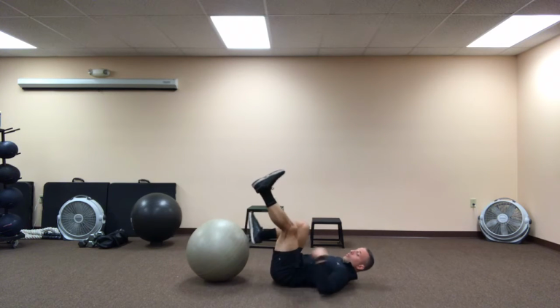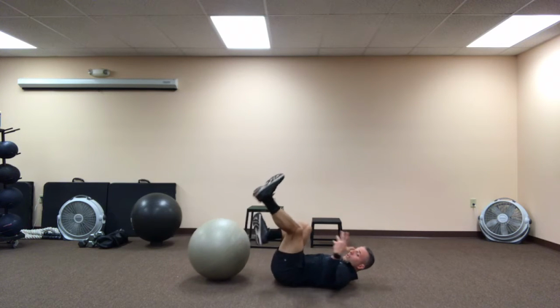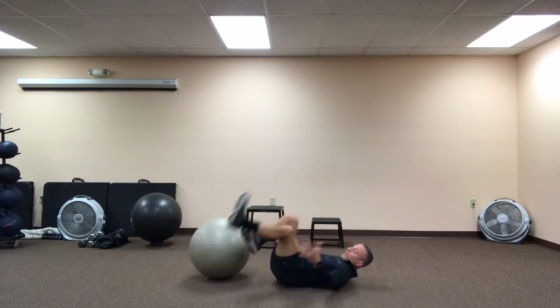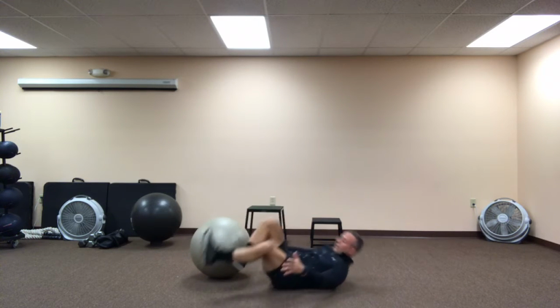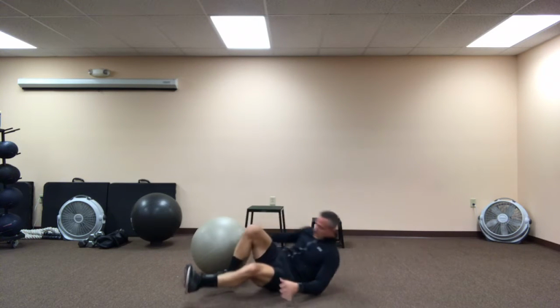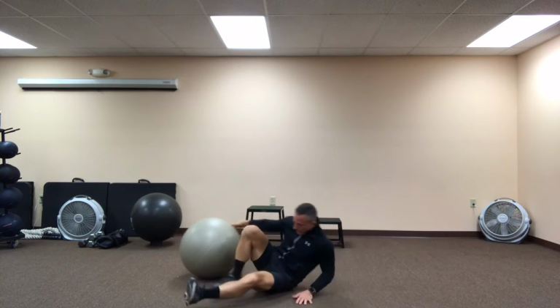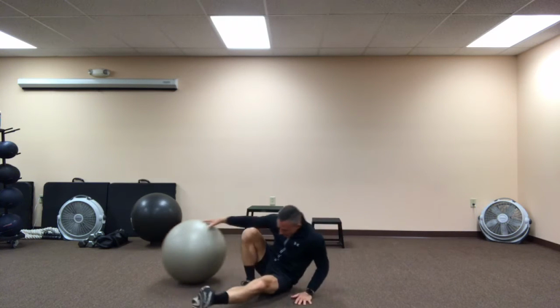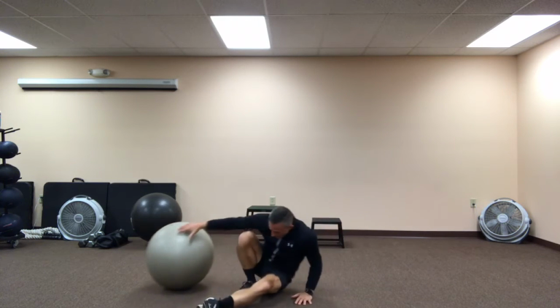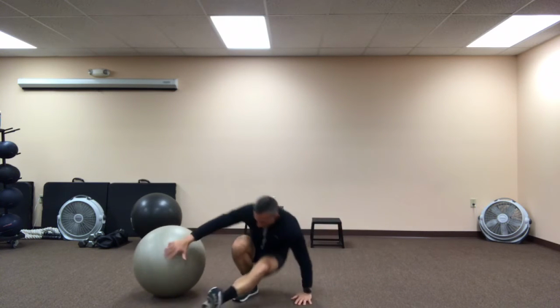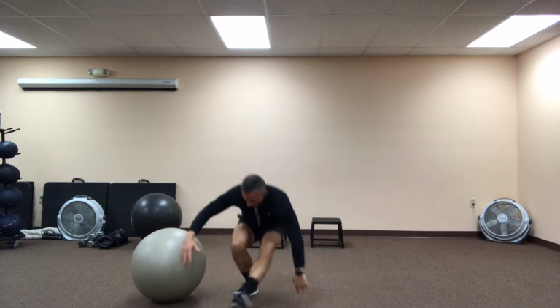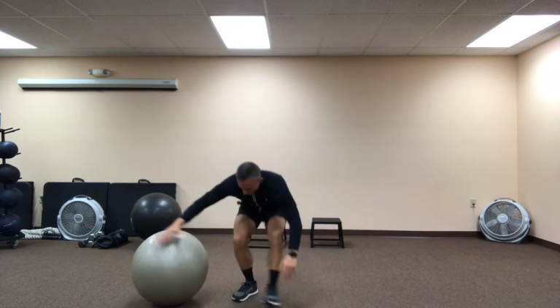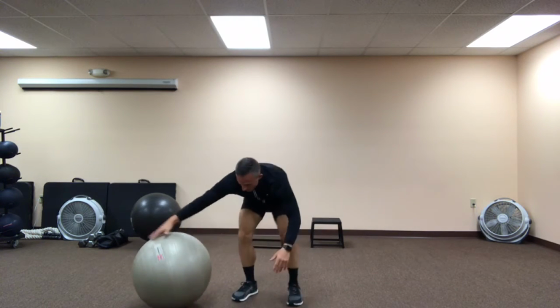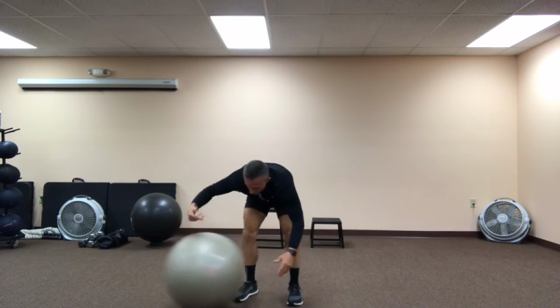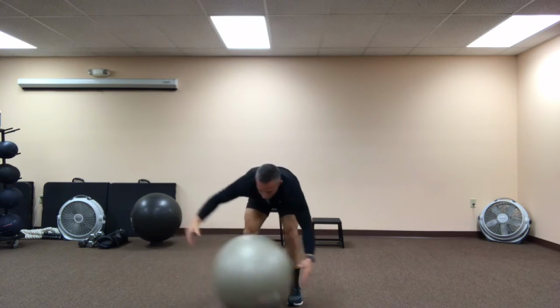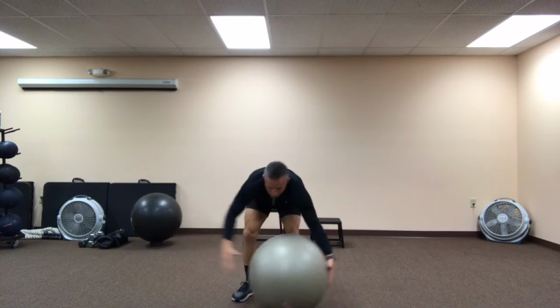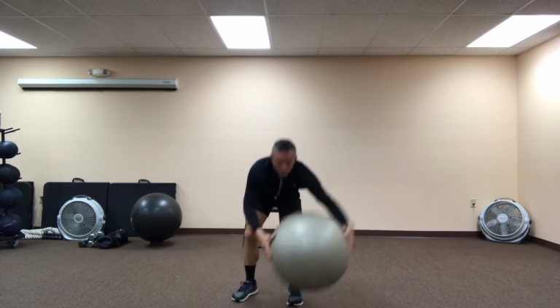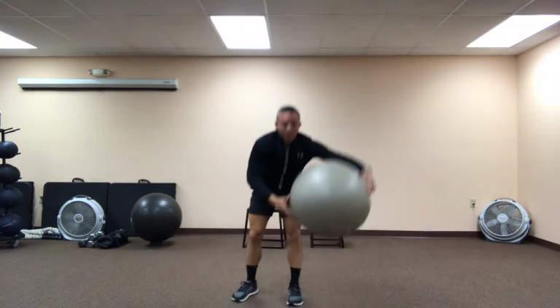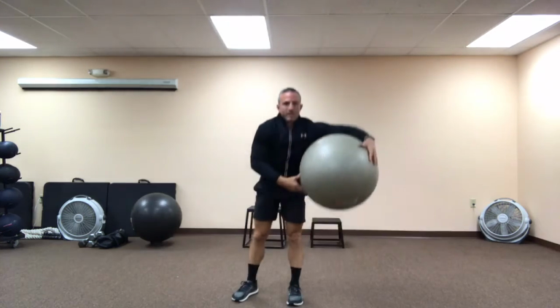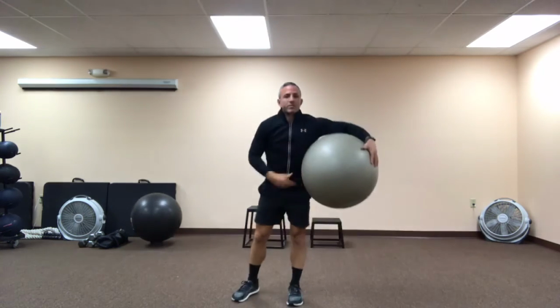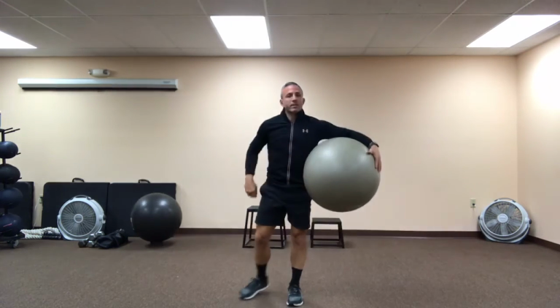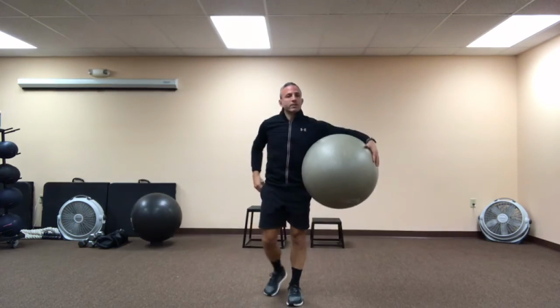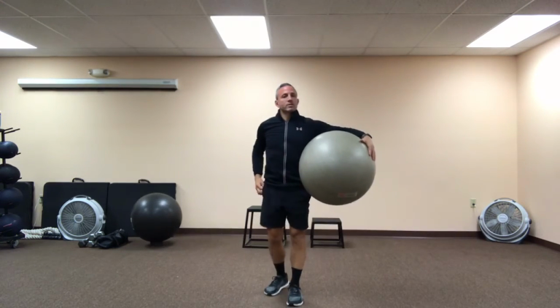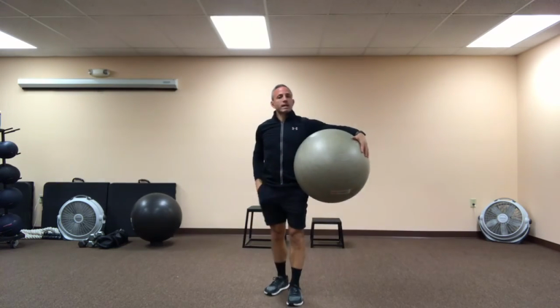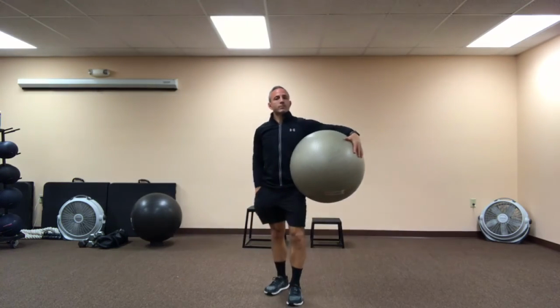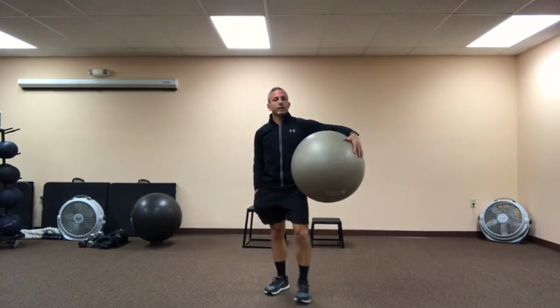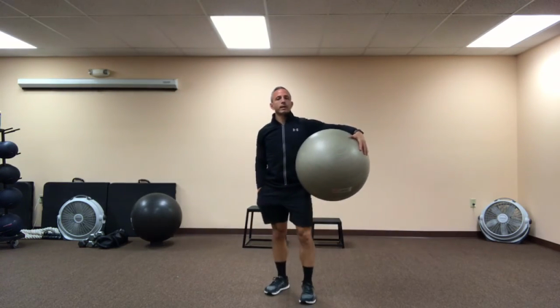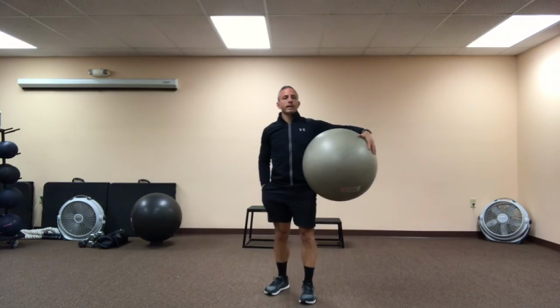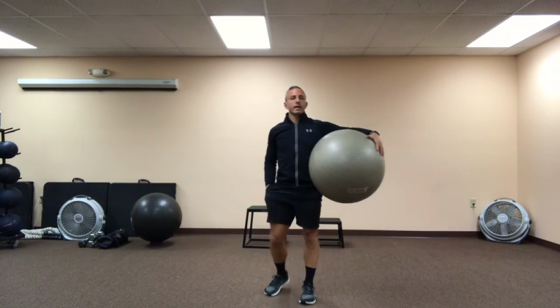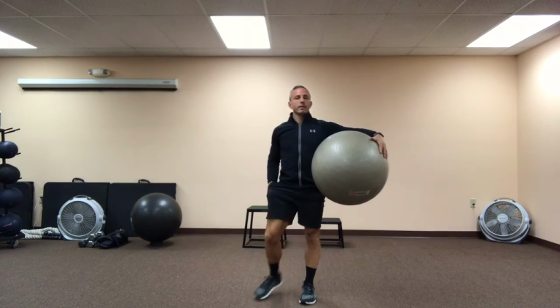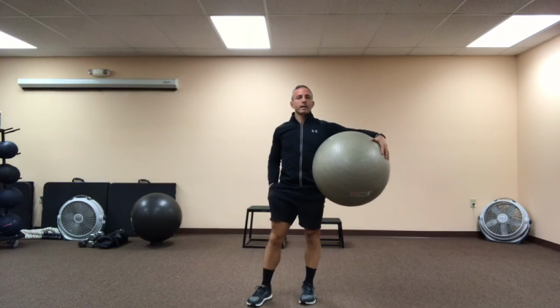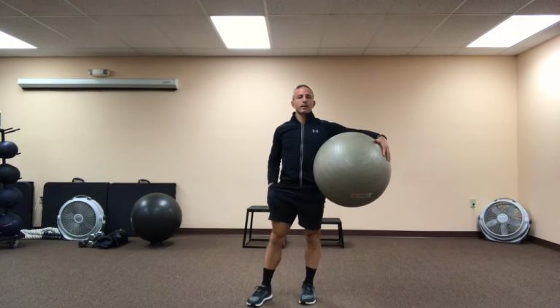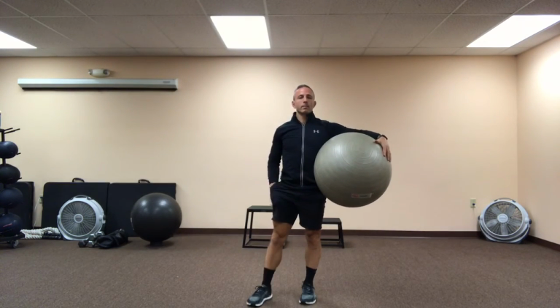Repeat on the other side, and there you have it. Another fast, effective exercise from traininglikeanathlete.com.